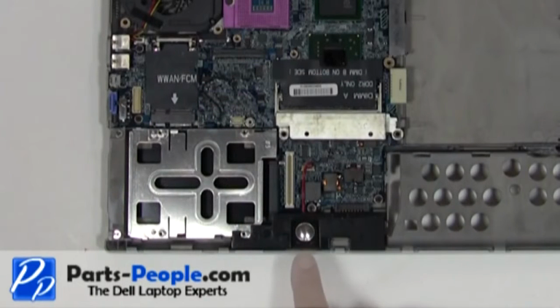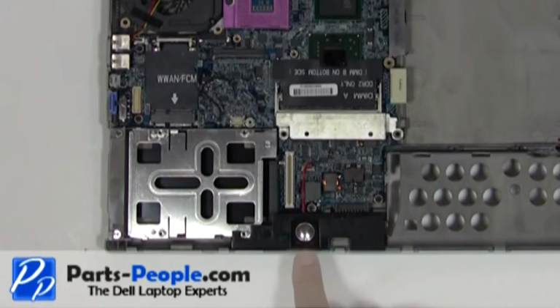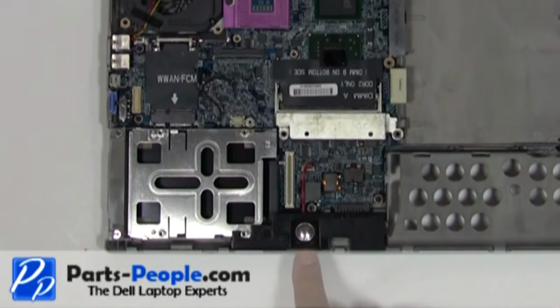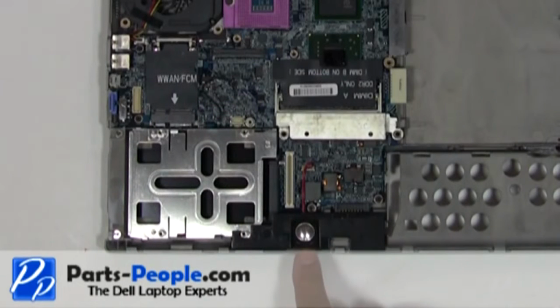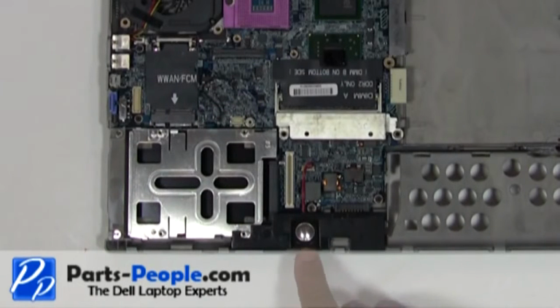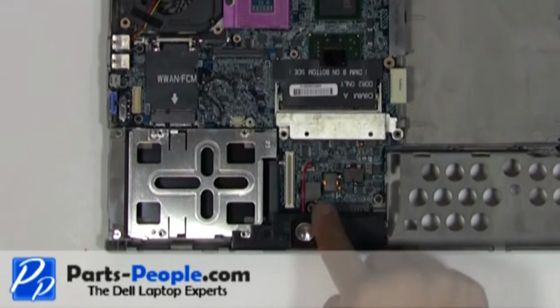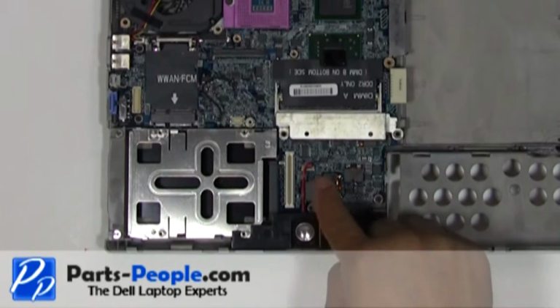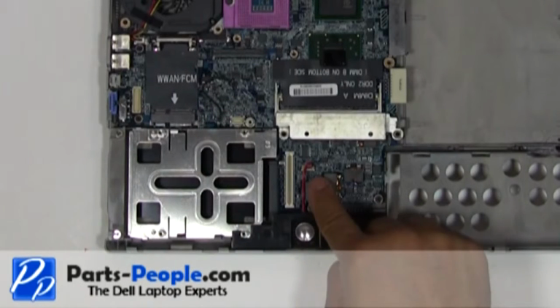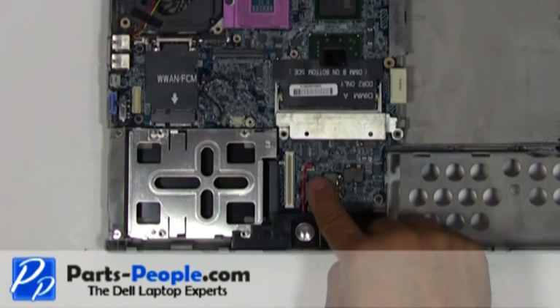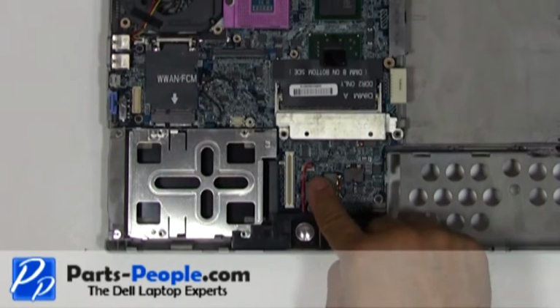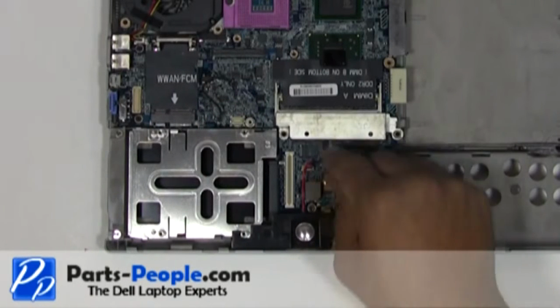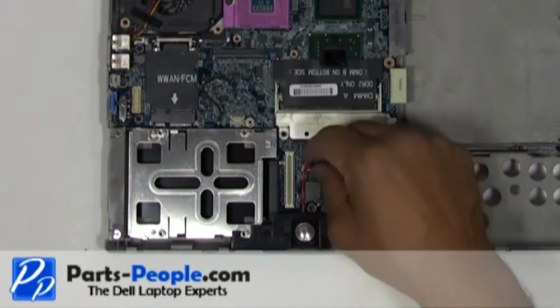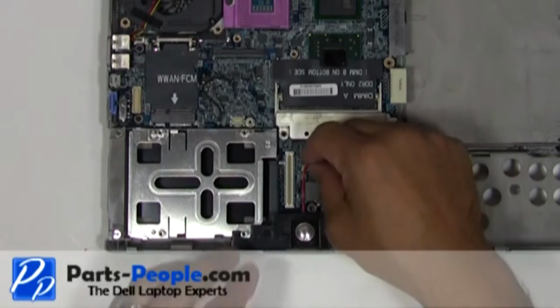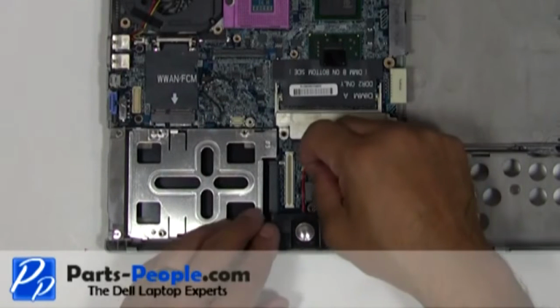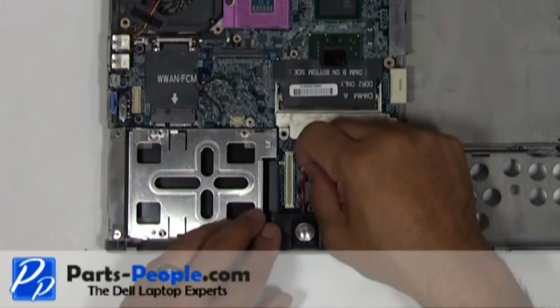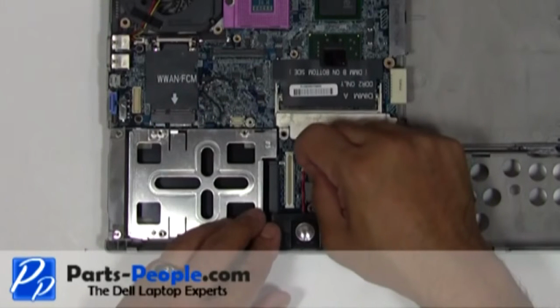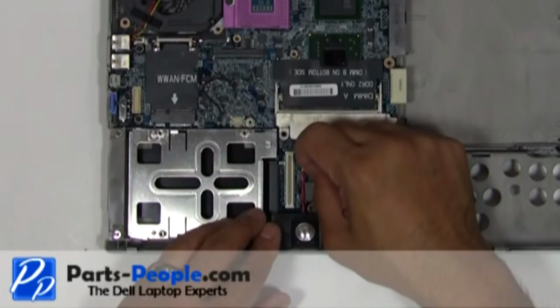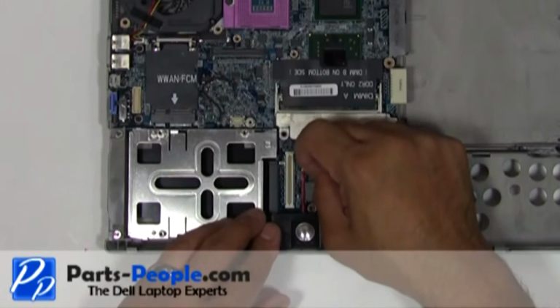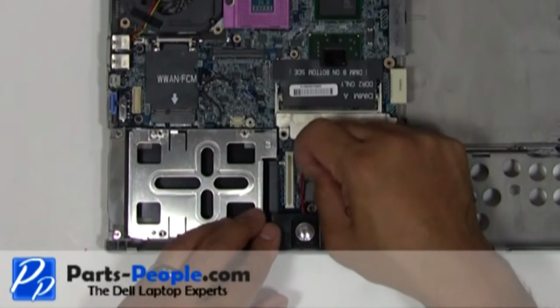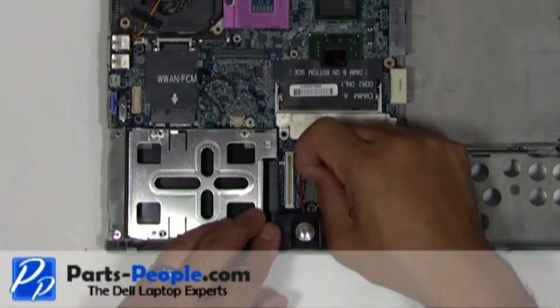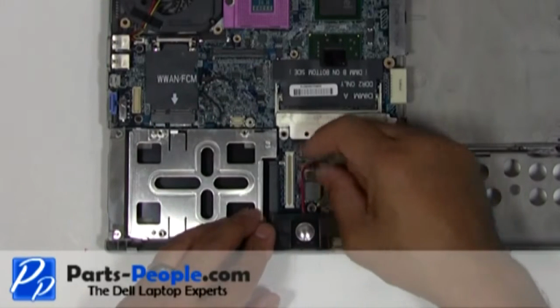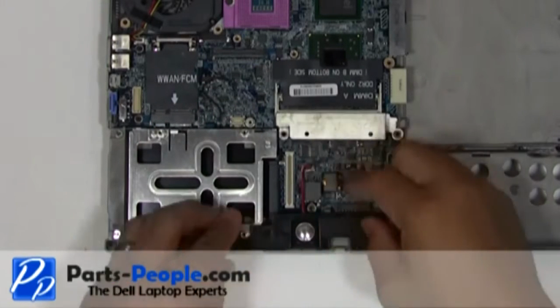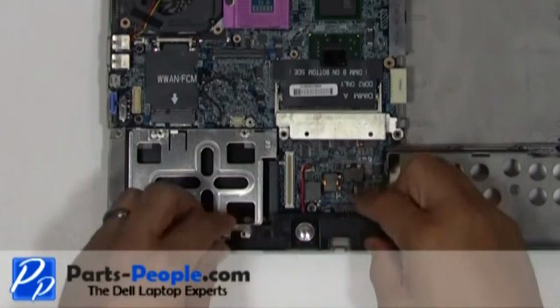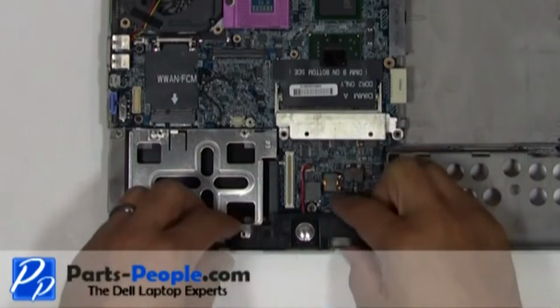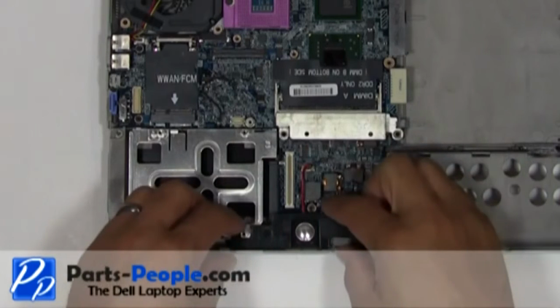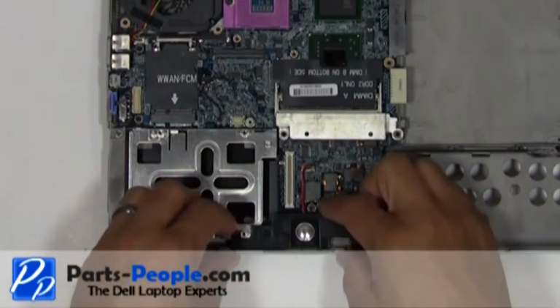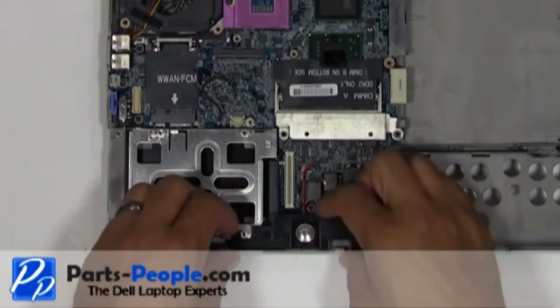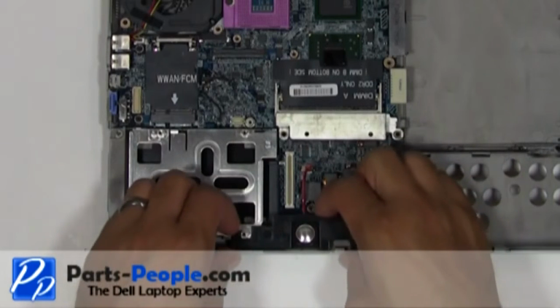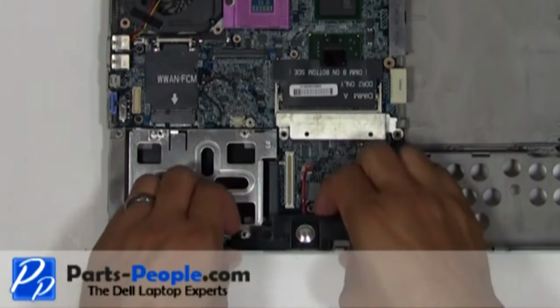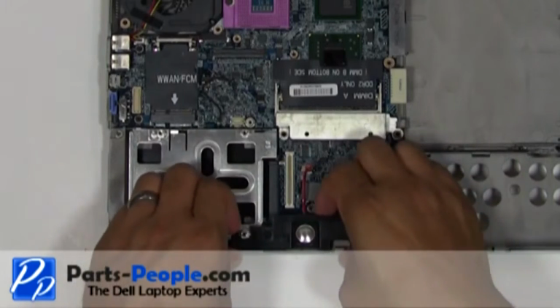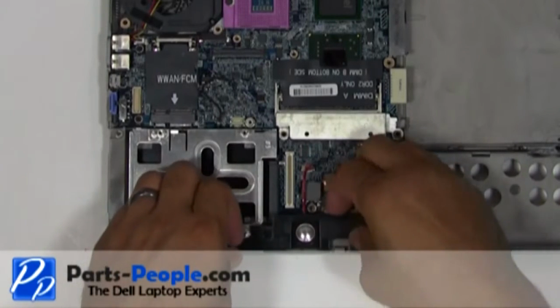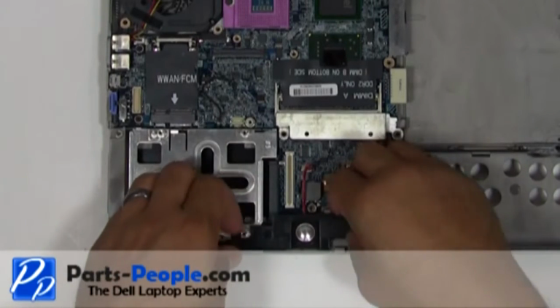Unplug the speaker cable from the motherboard. Remove the speaker from the bottom base.